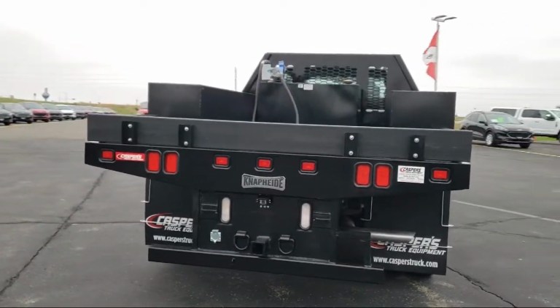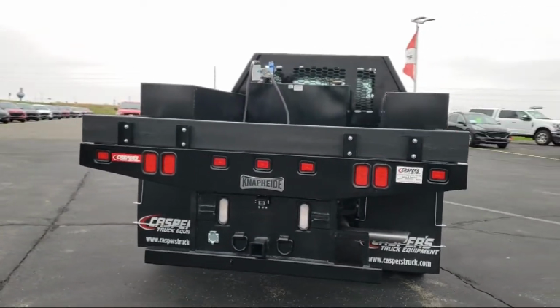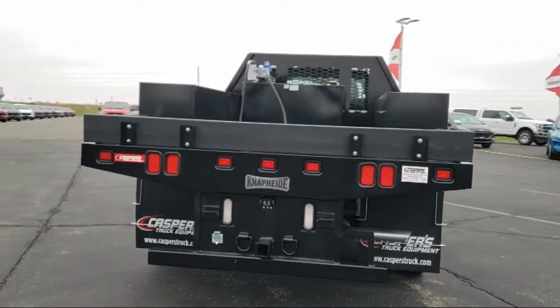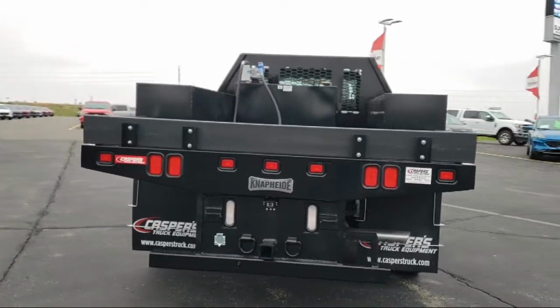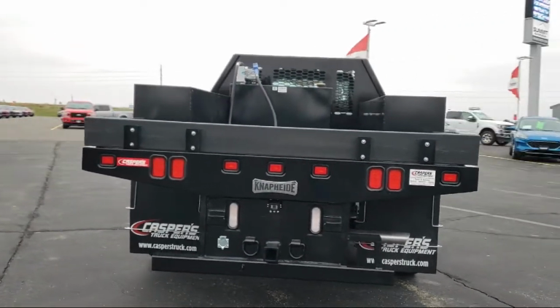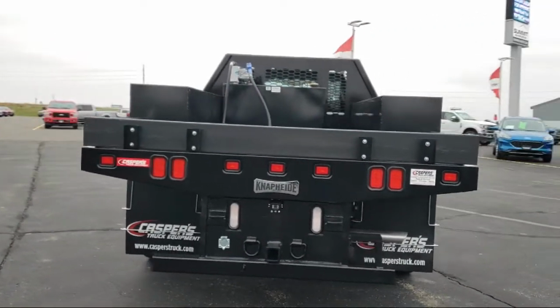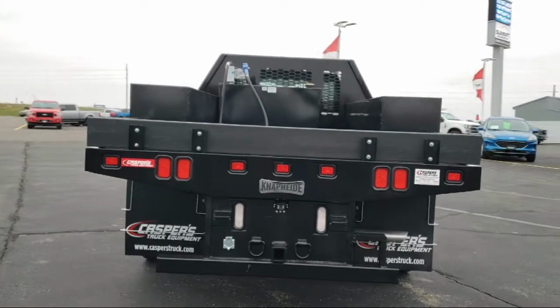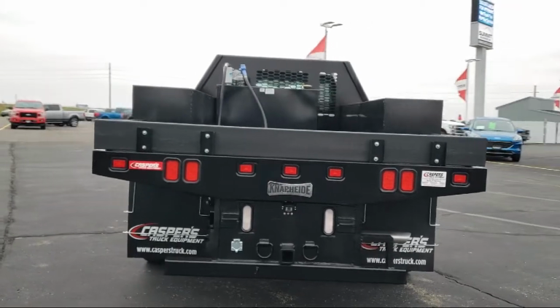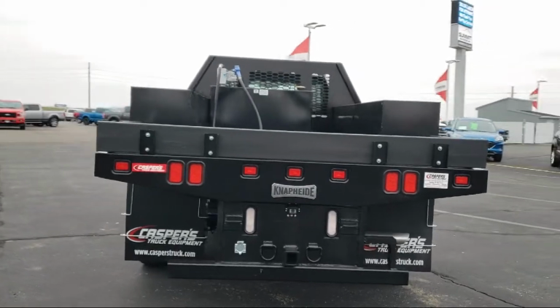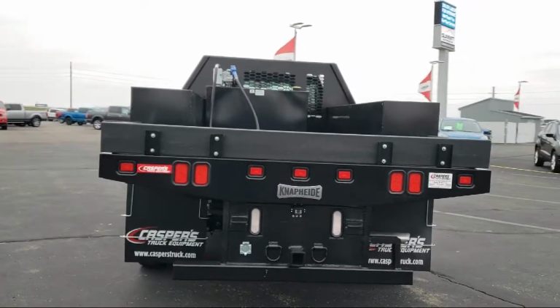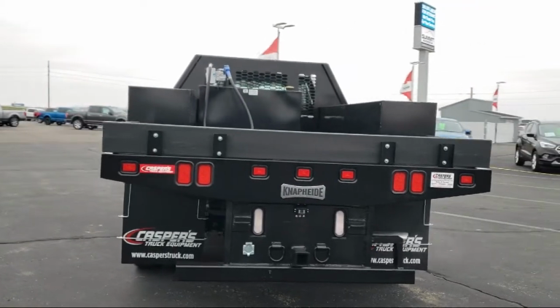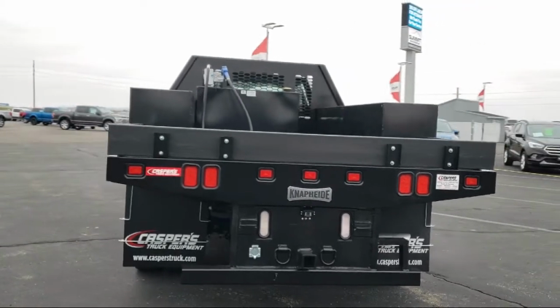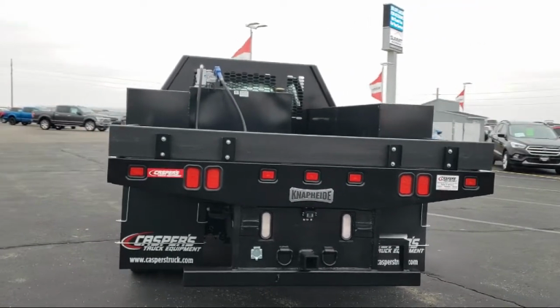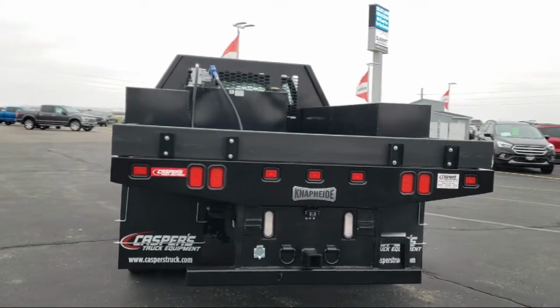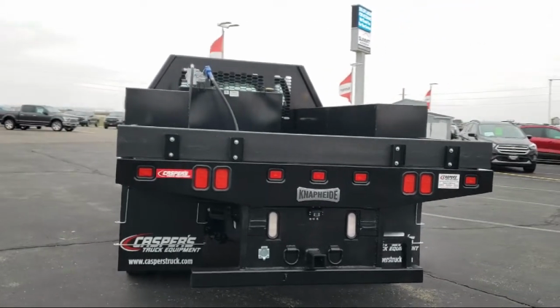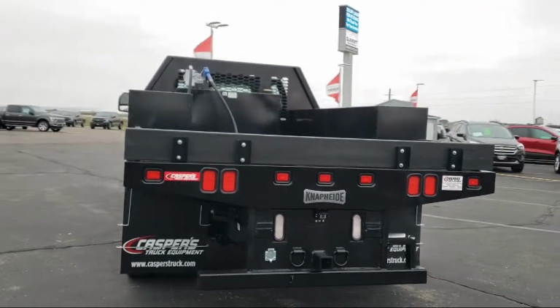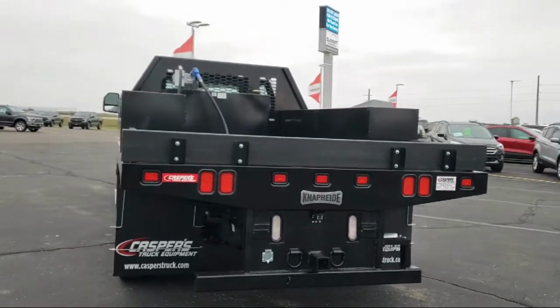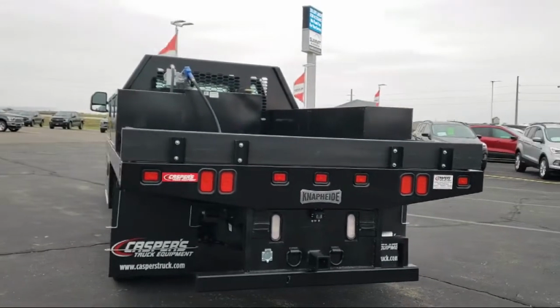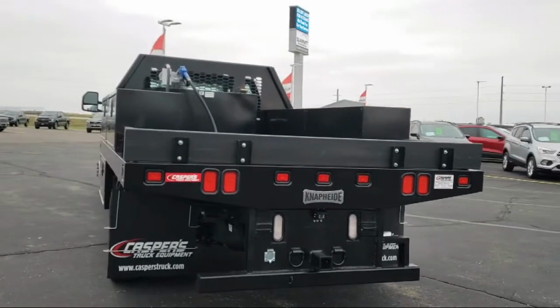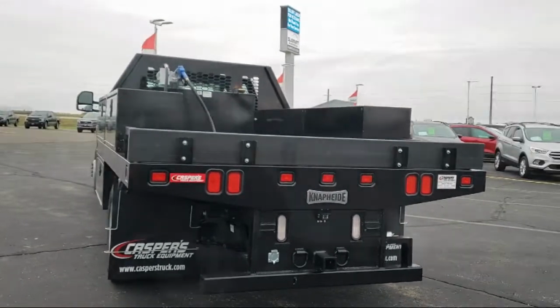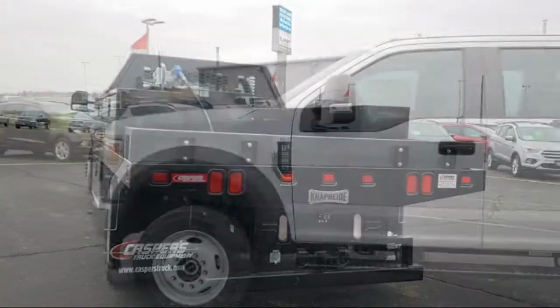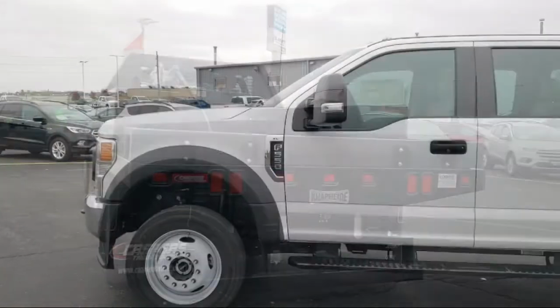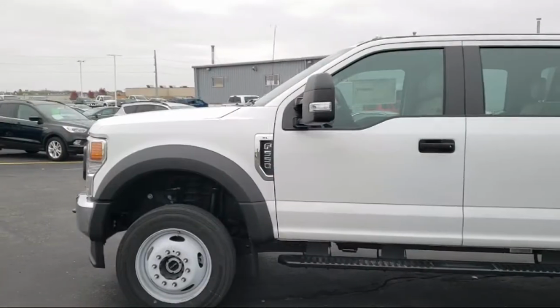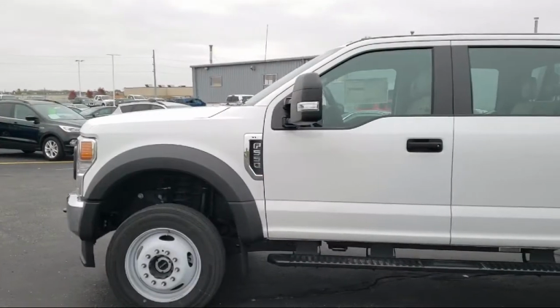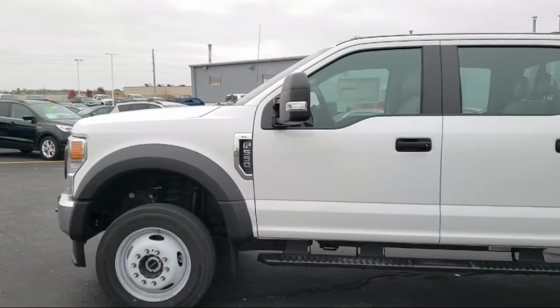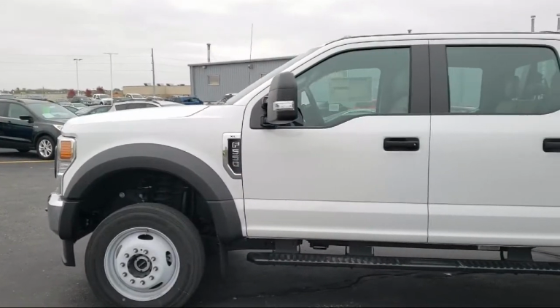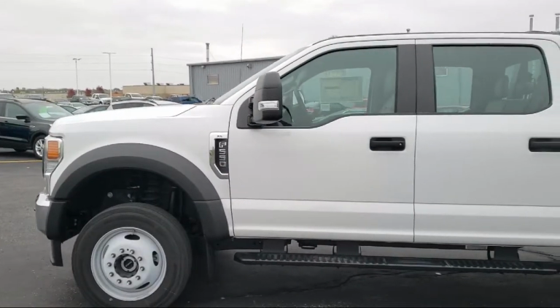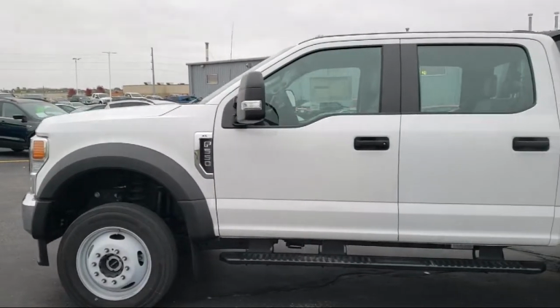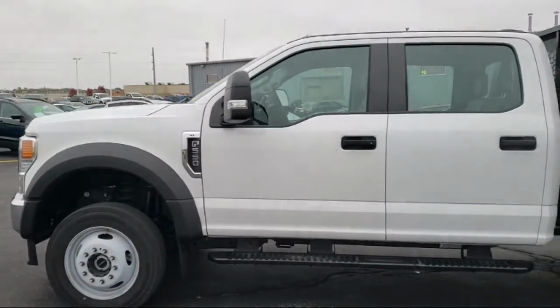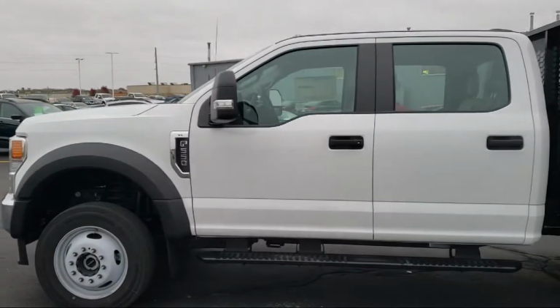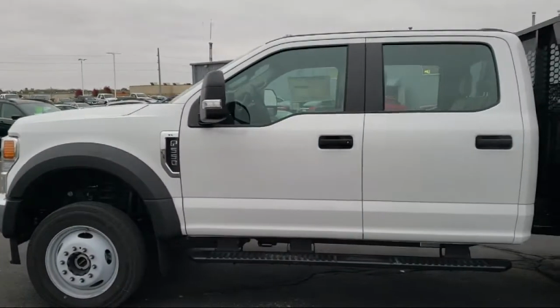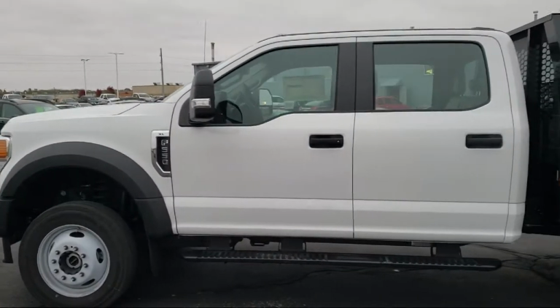It also features an MP3 player, power outside mirrors, premium sound system, and a remote start system.